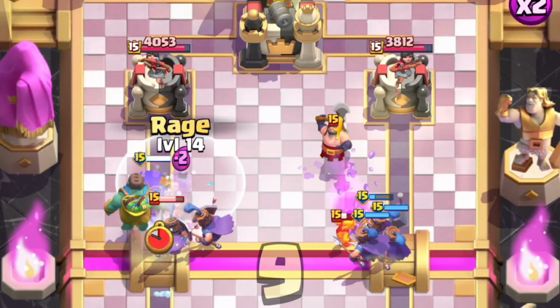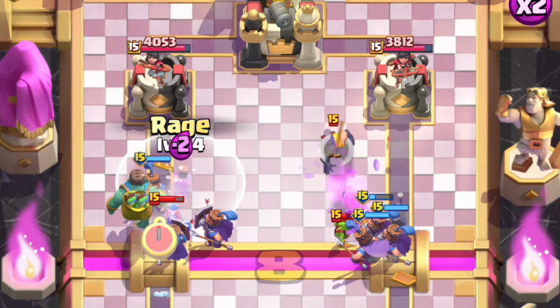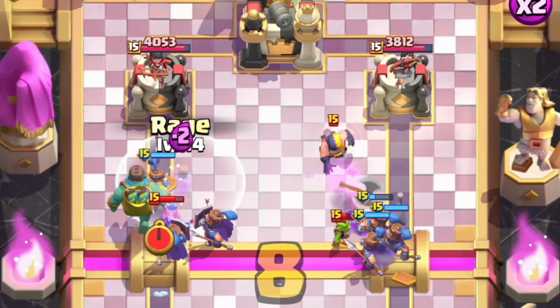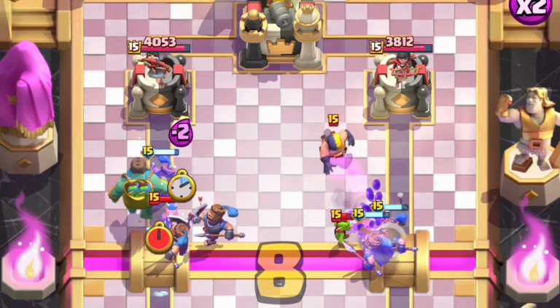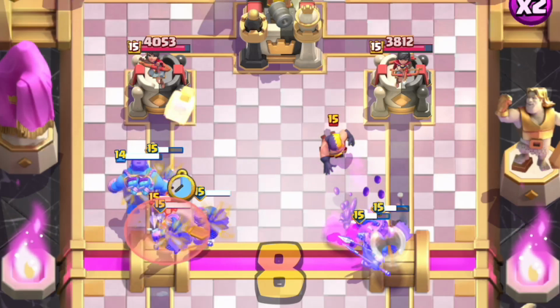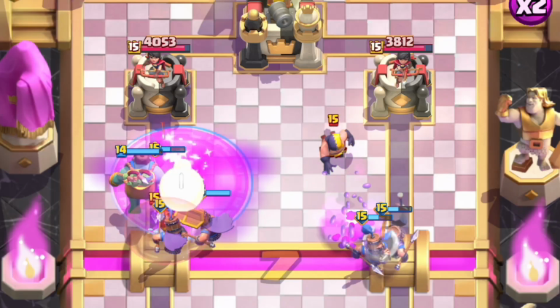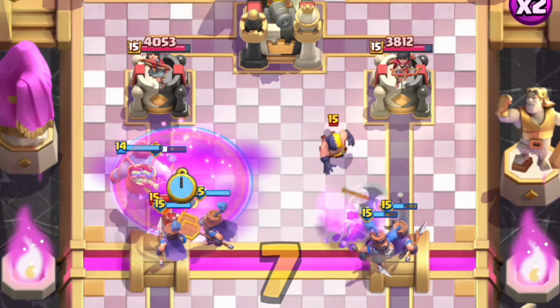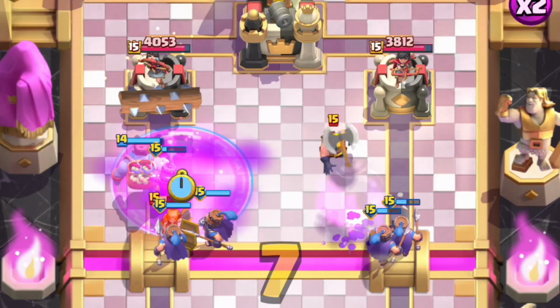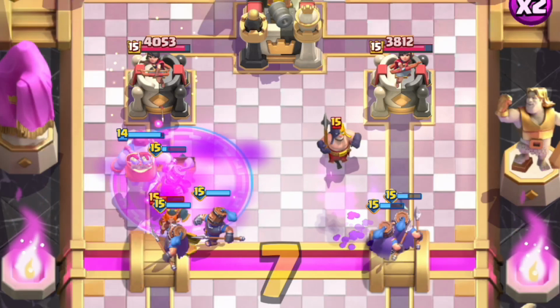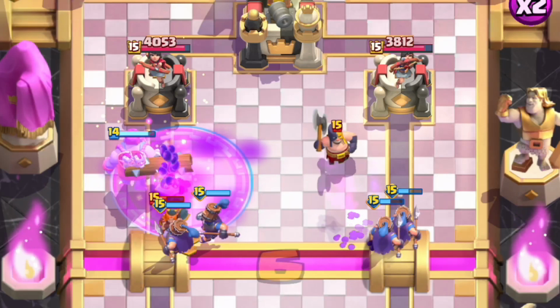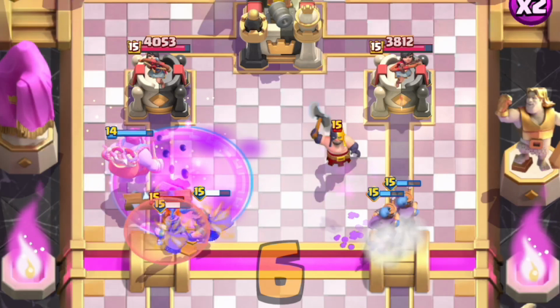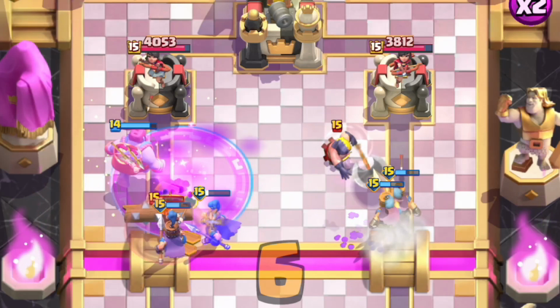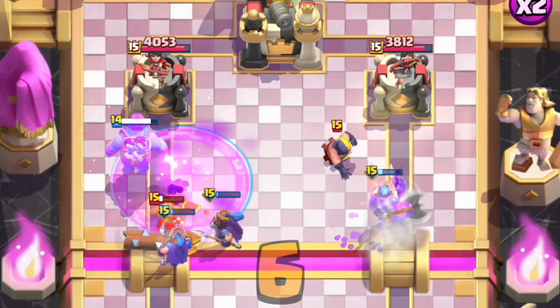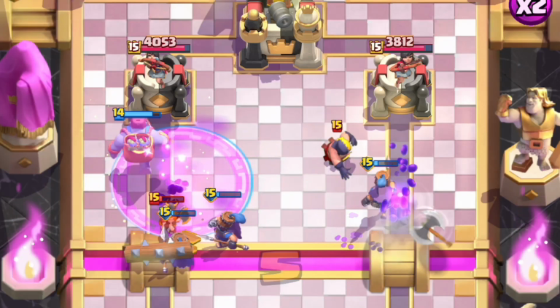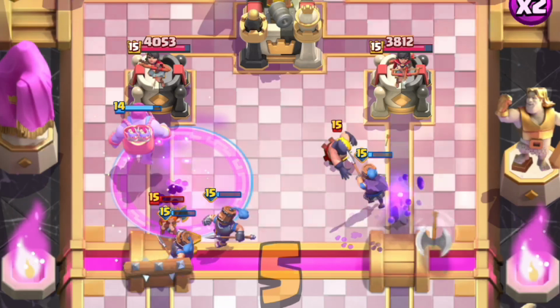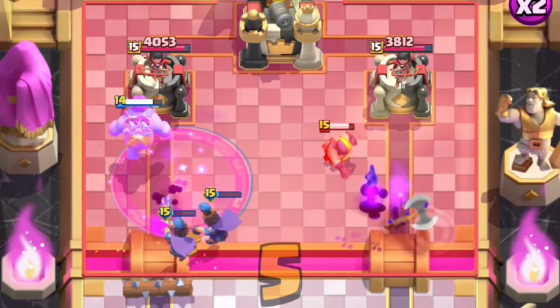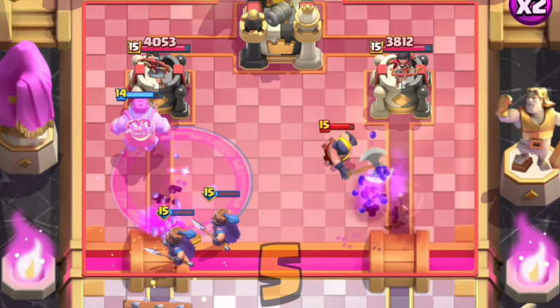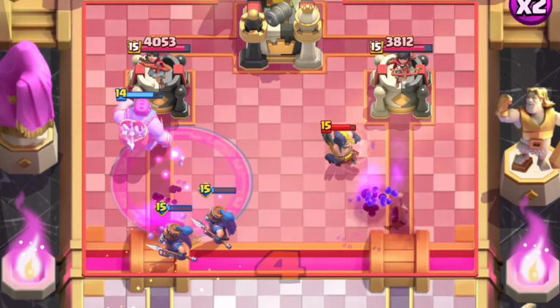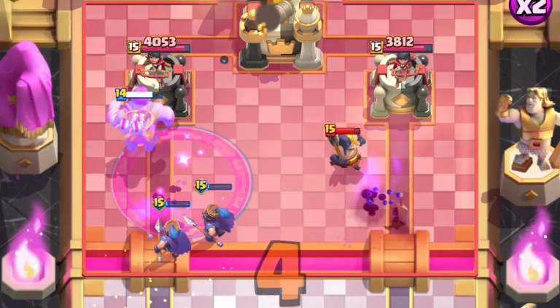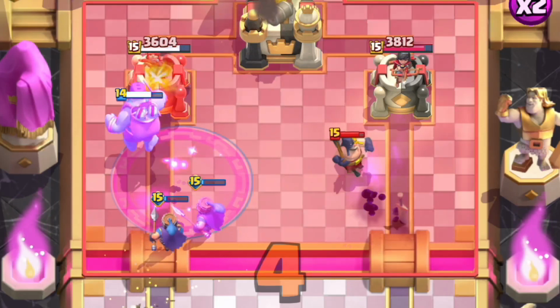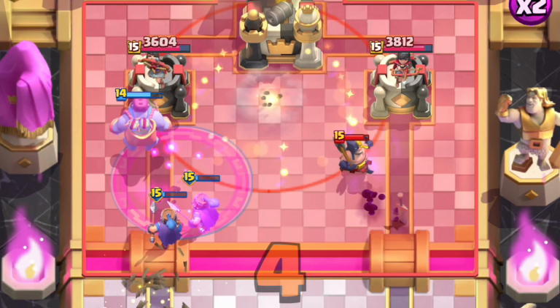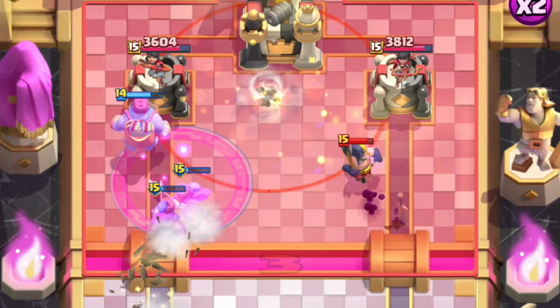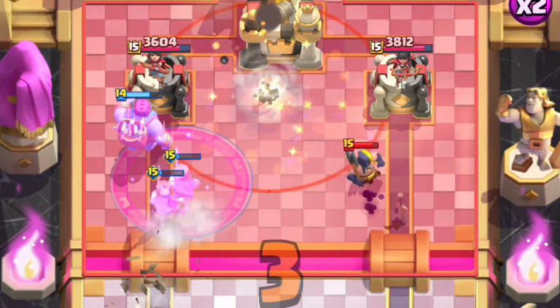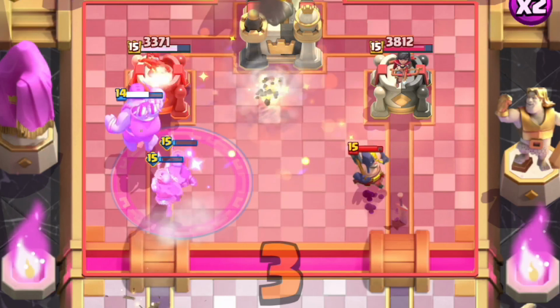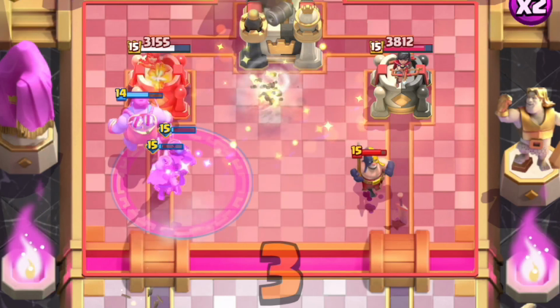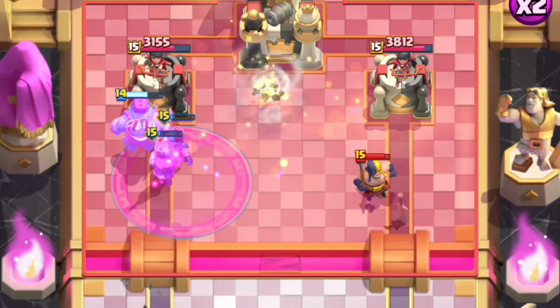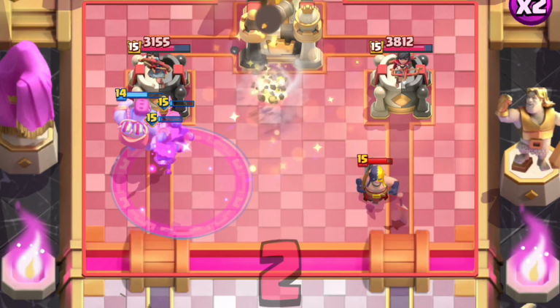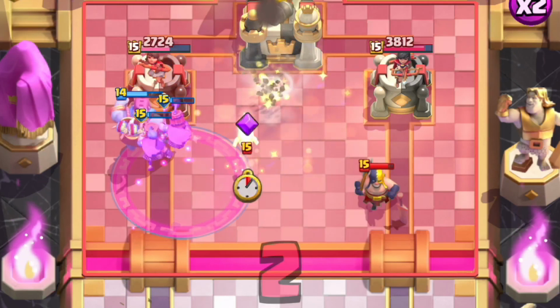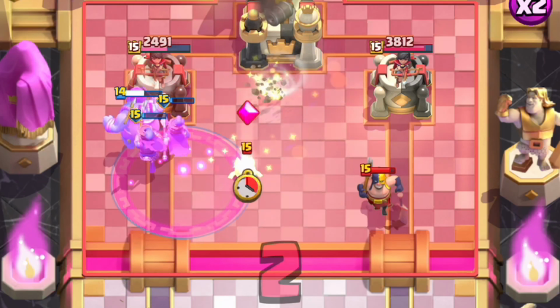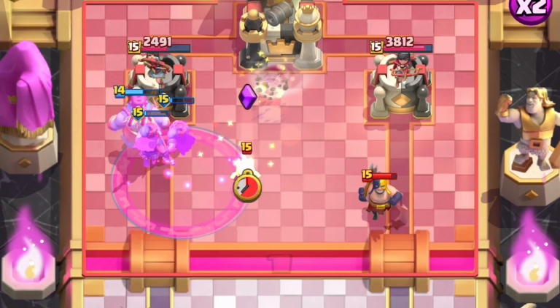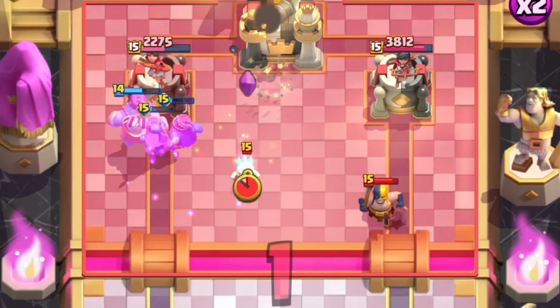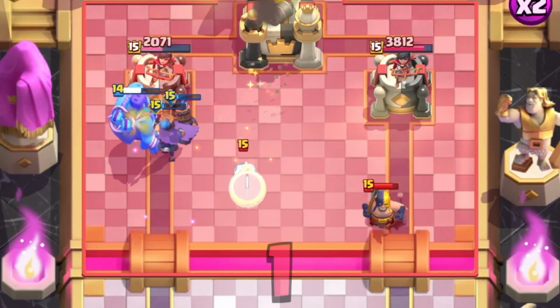The rage forces the goblin giant forward really fast, and then the royal recruits charge onto the tower. He messes up his tornado.